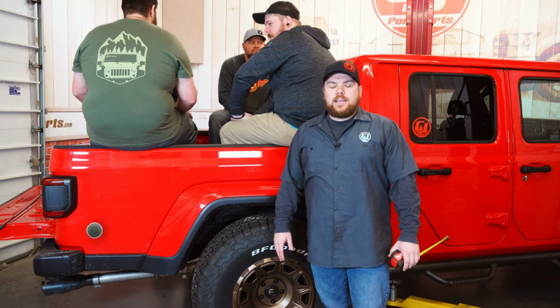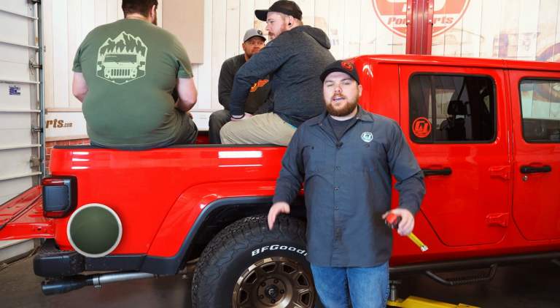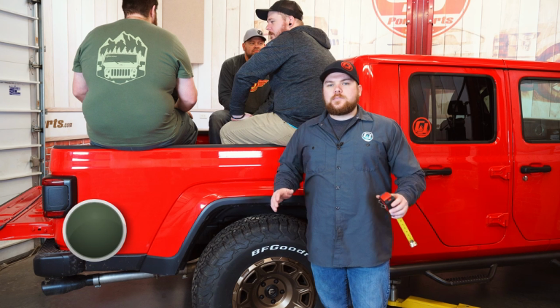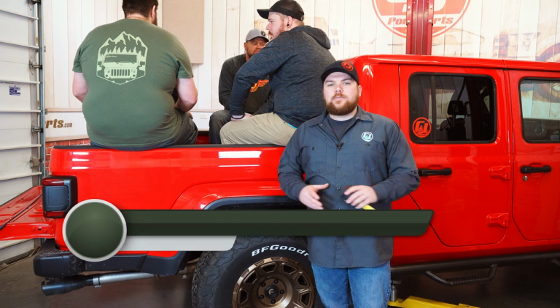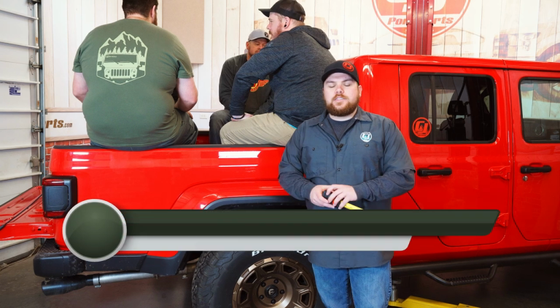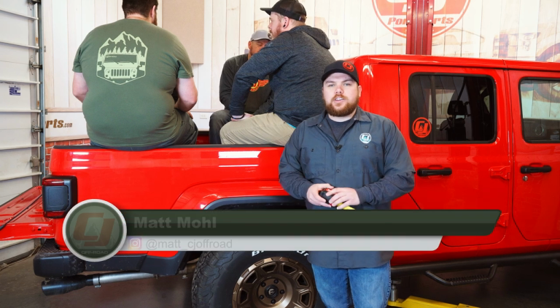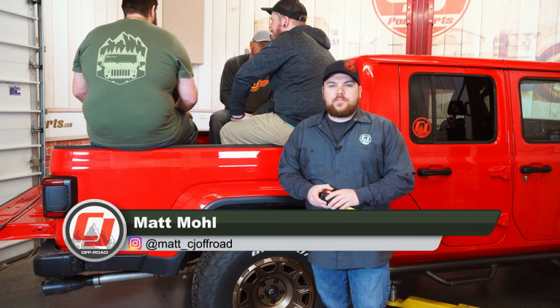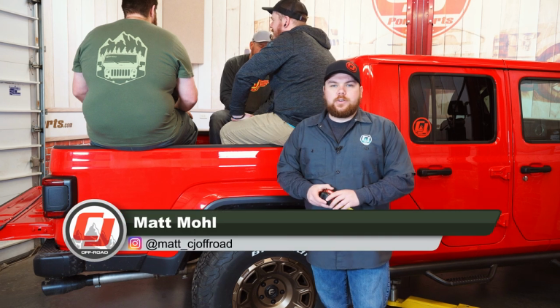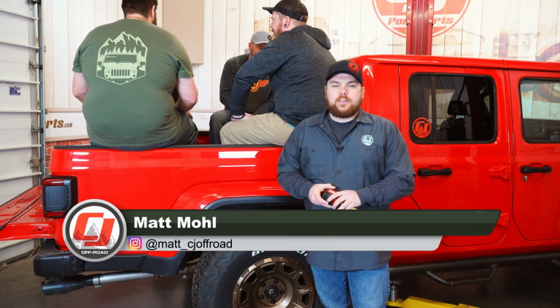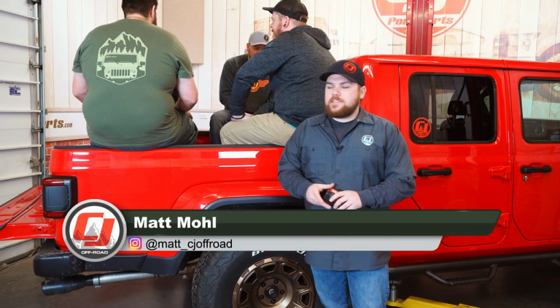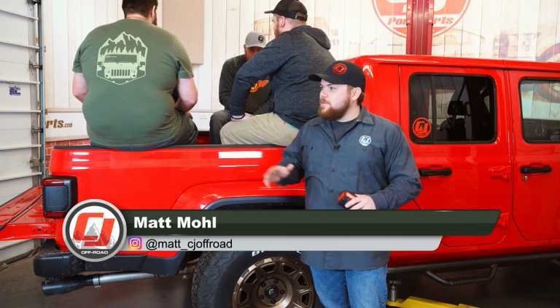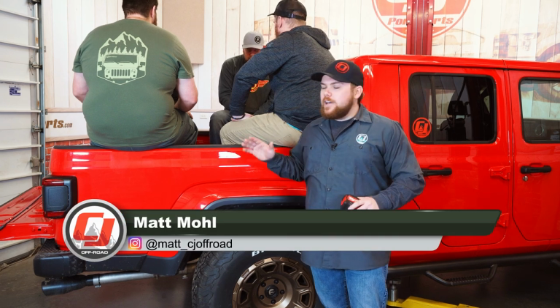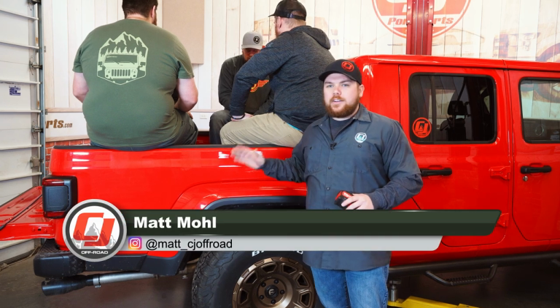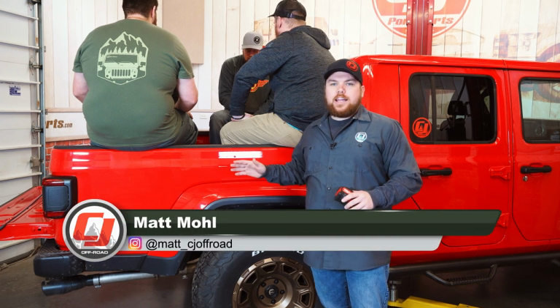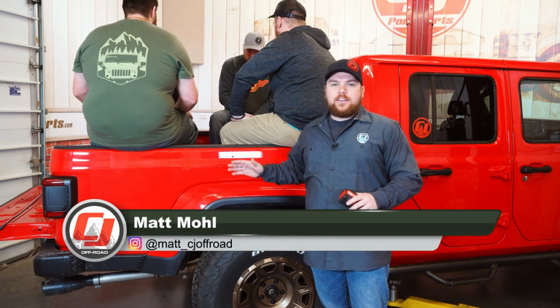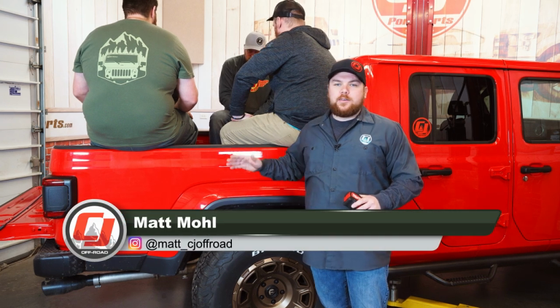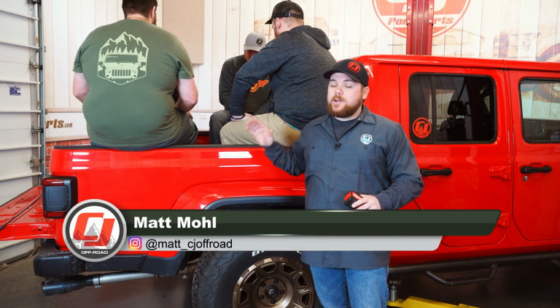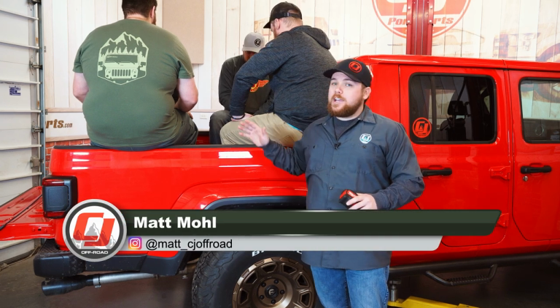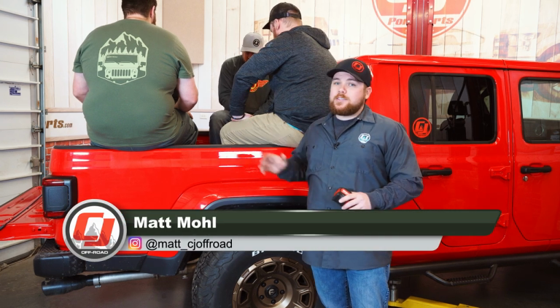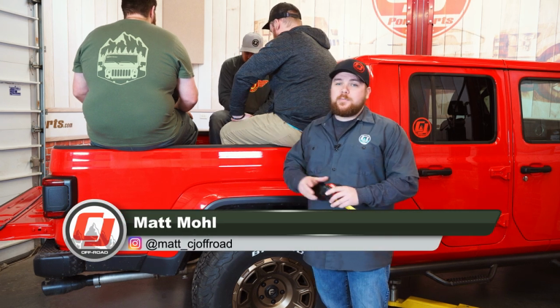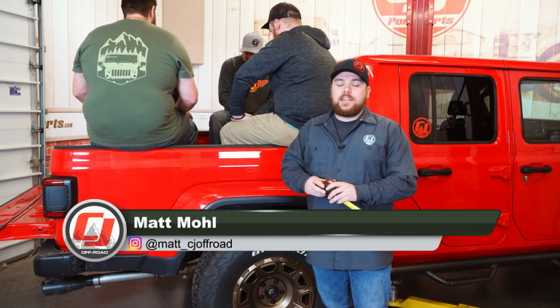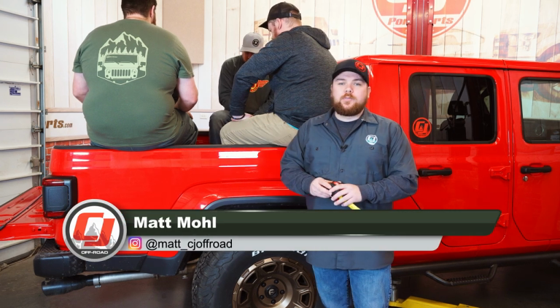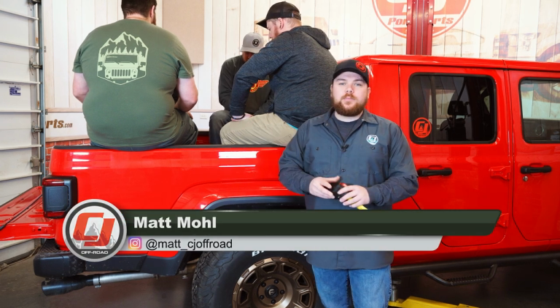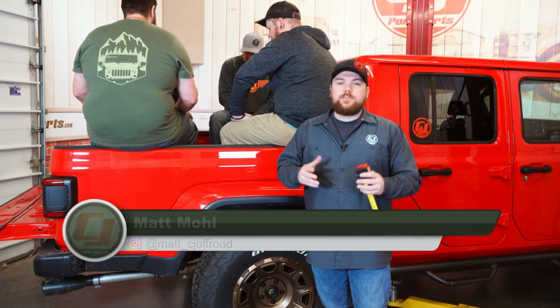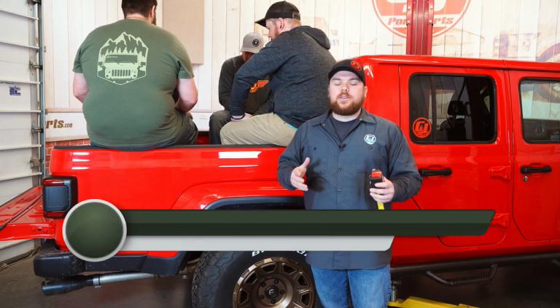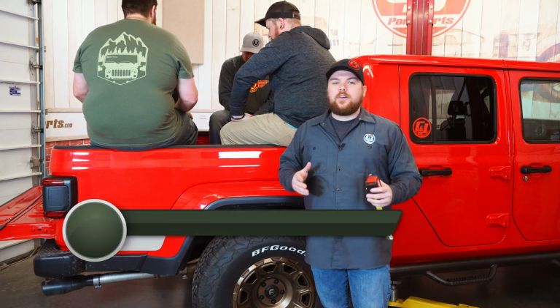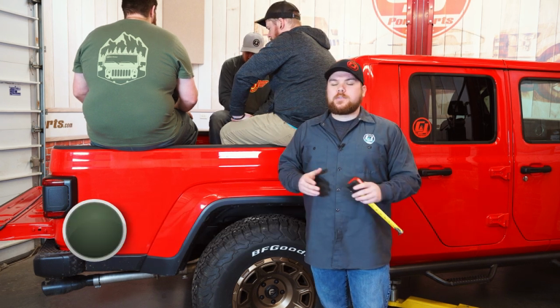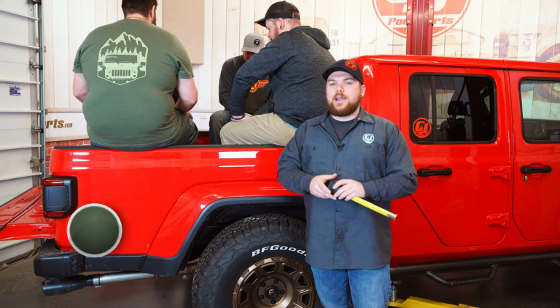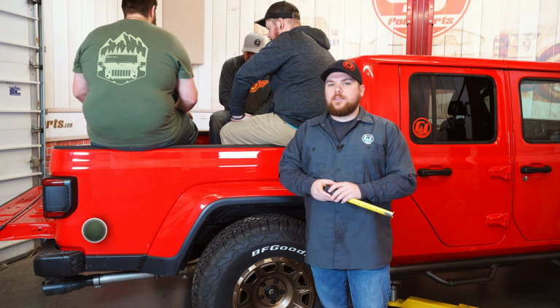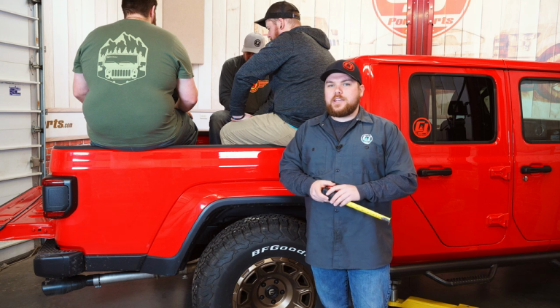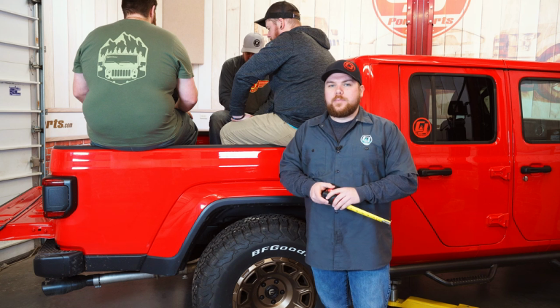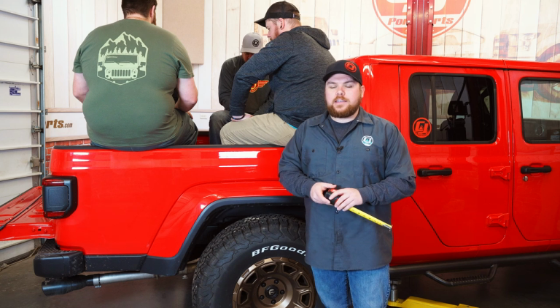Hey guys, Matt with CJ Offroad here. Today we've got our Gladiator and a bunch of guys in the bed, and we're going to be putting on some Airlift airbags.